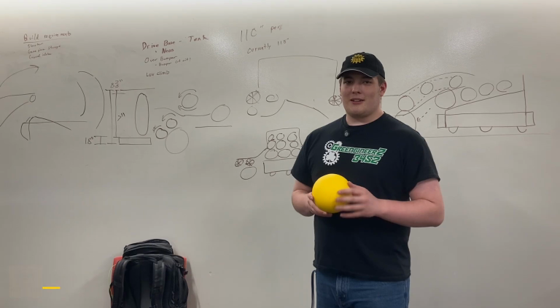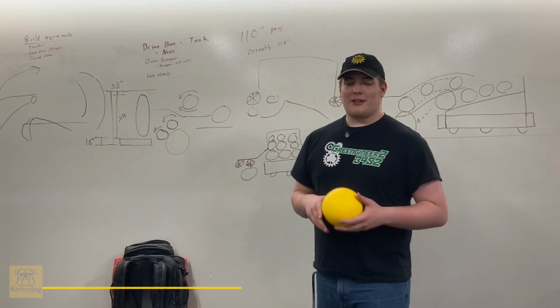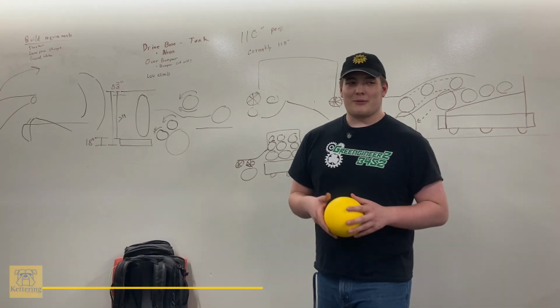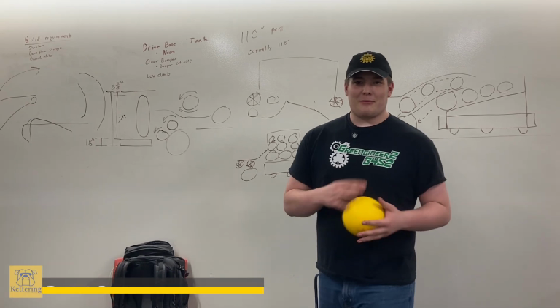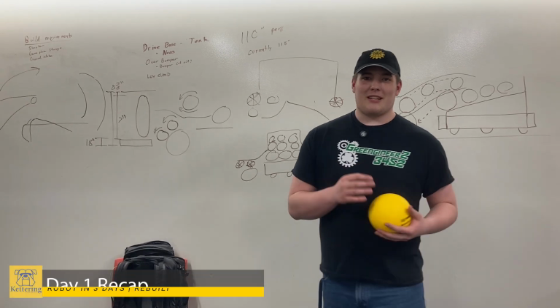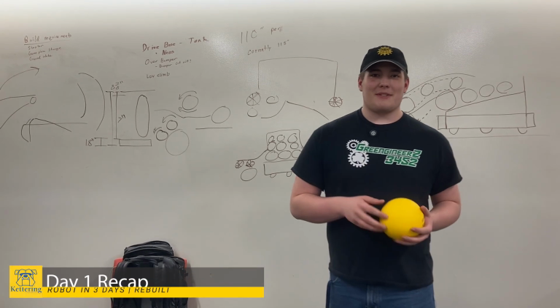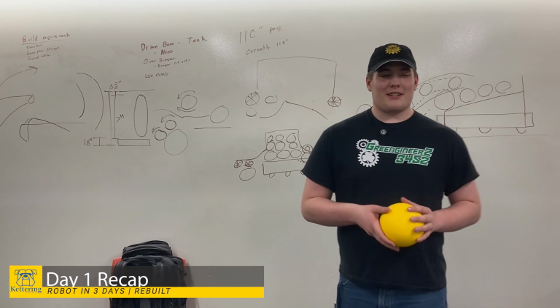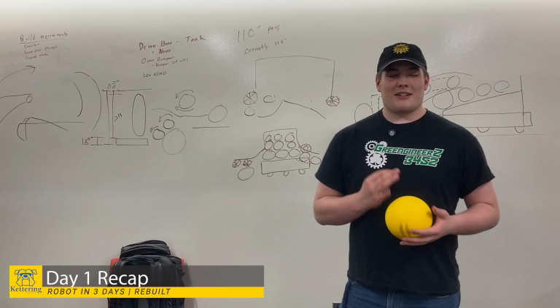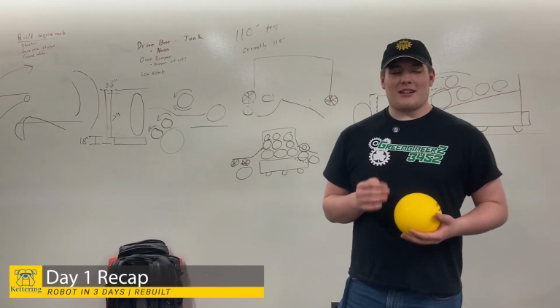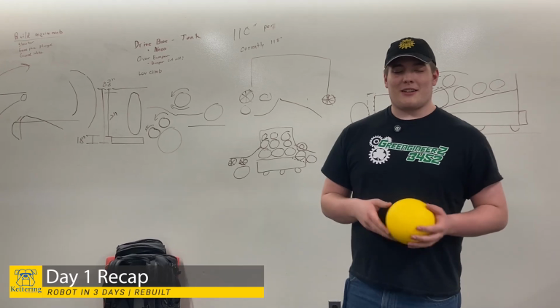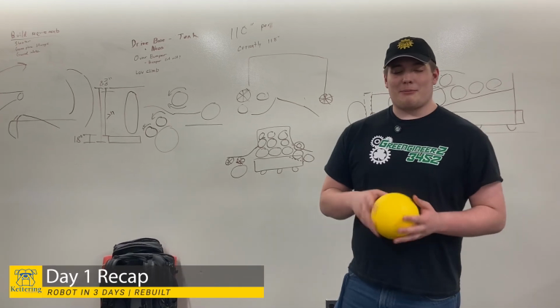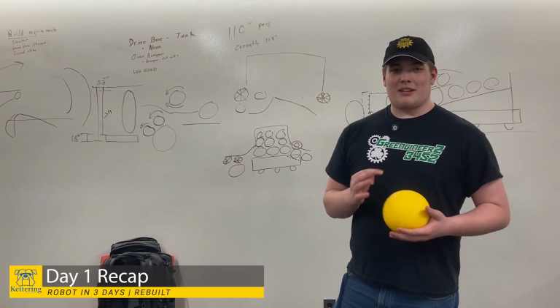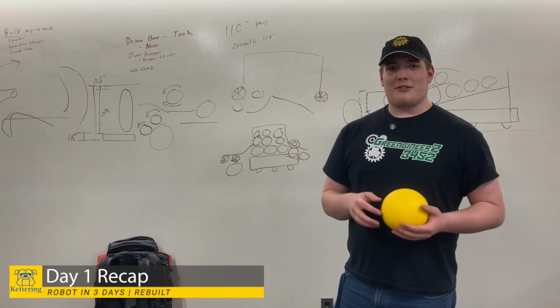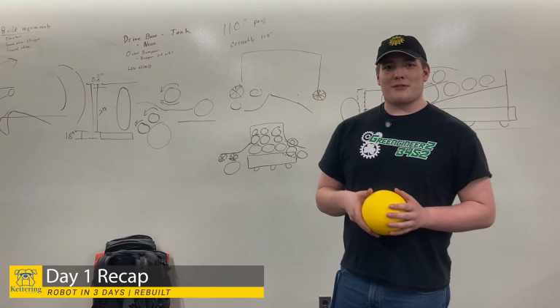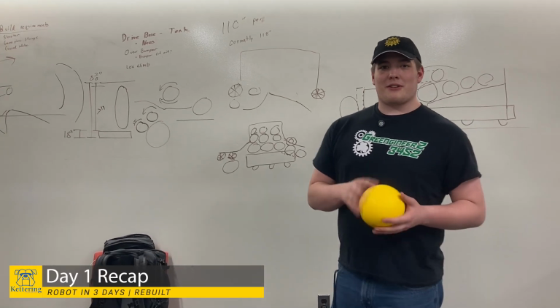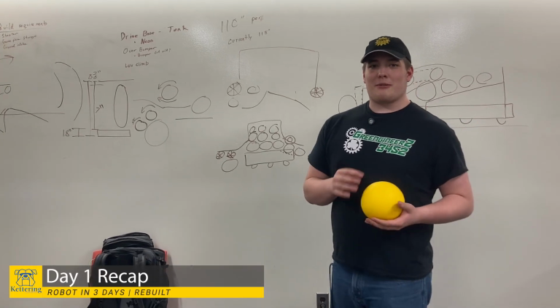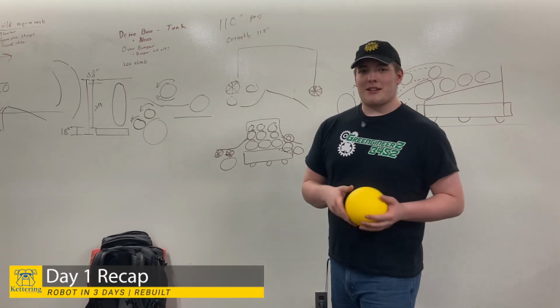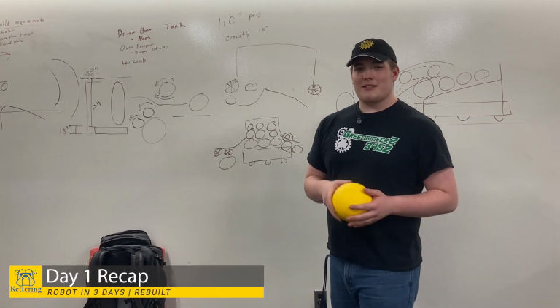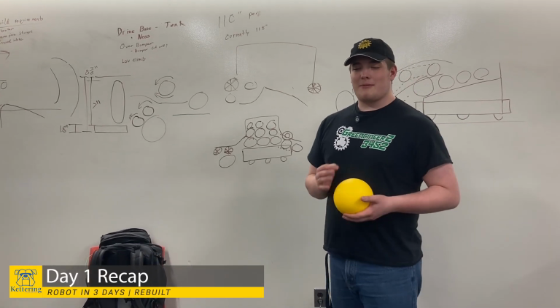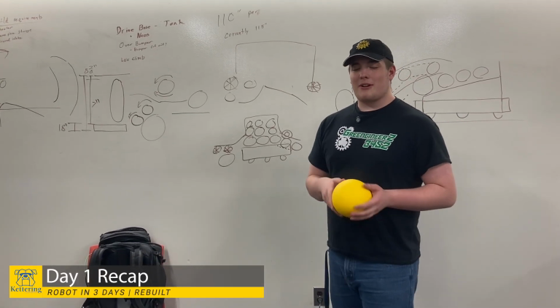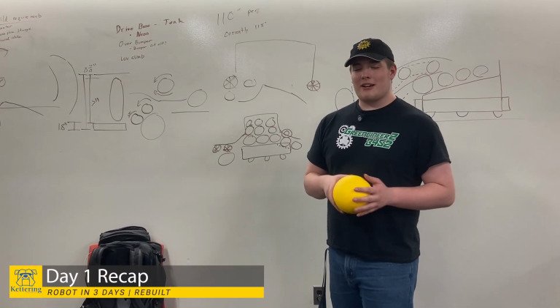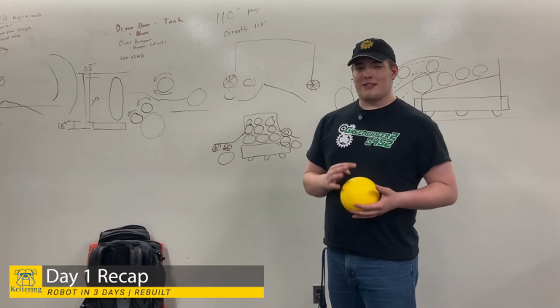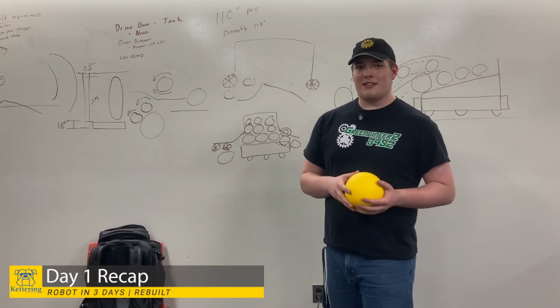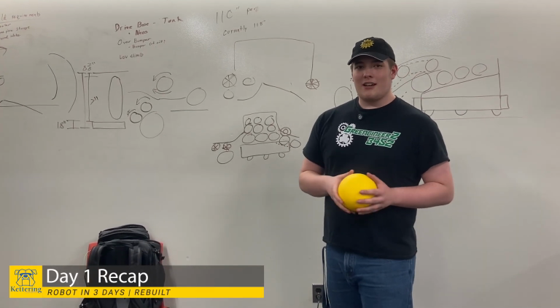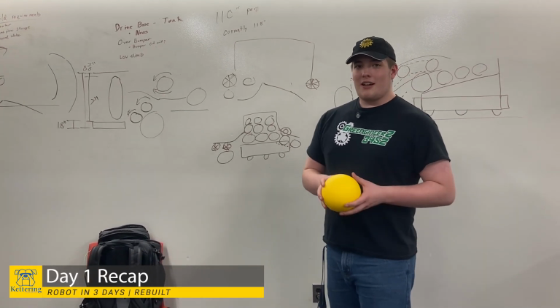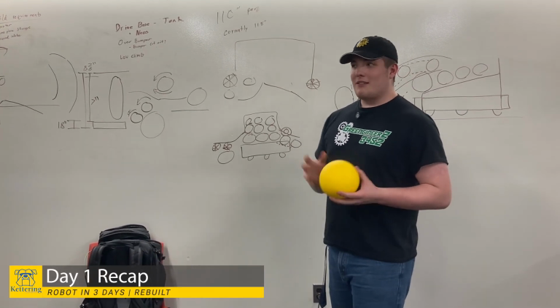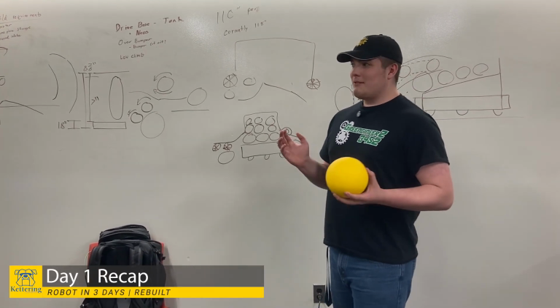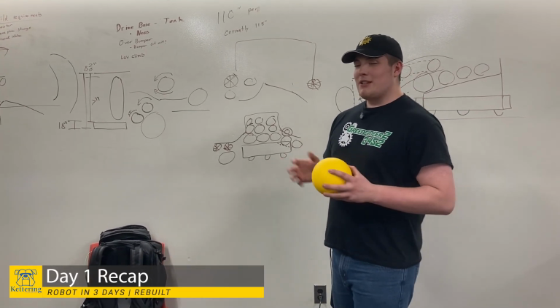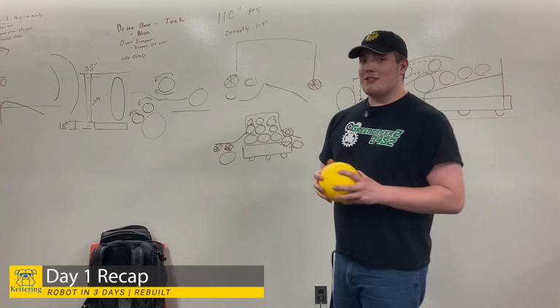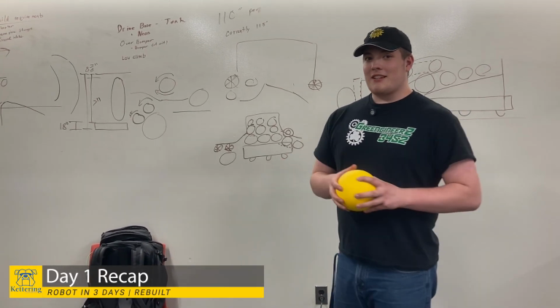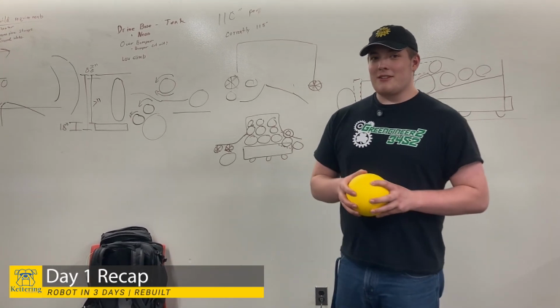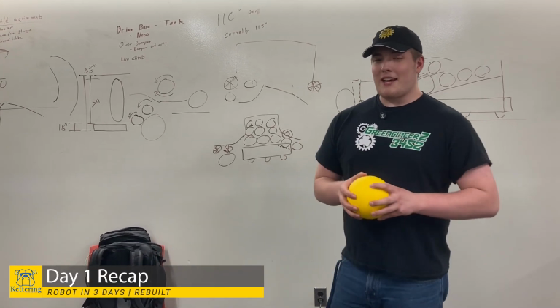Hello everyone, my name is AJ. I am from the Kettering University Robotics team for RI3D, and here's our daily recap.